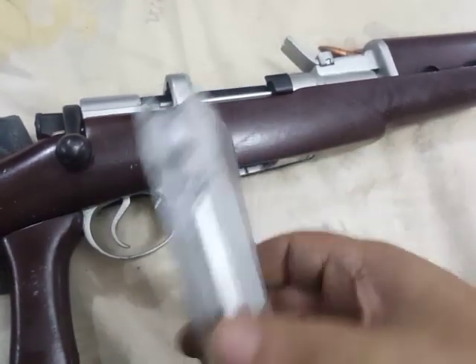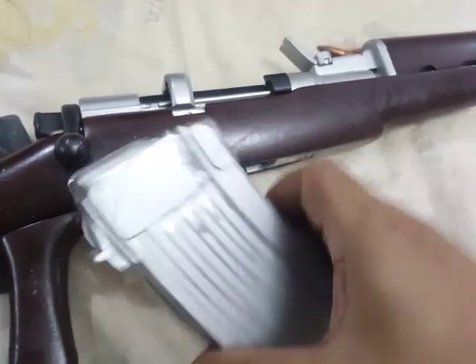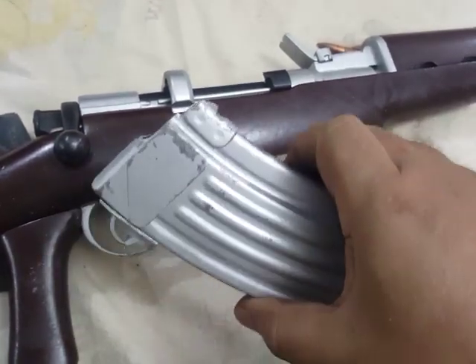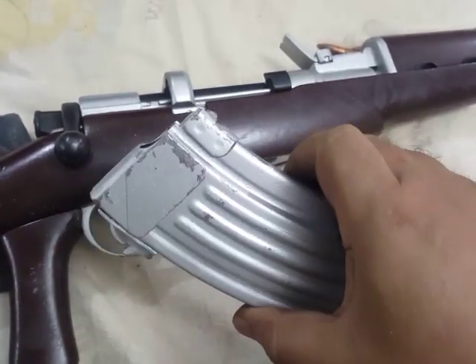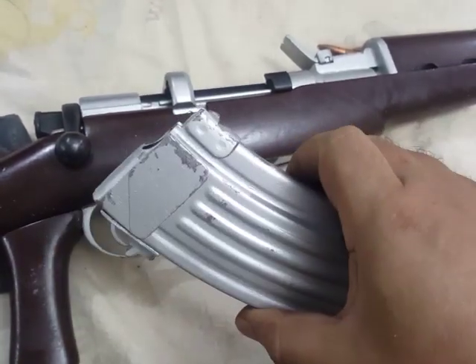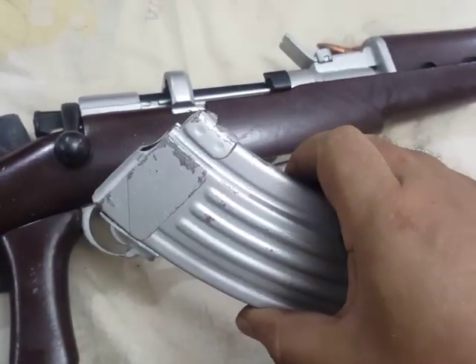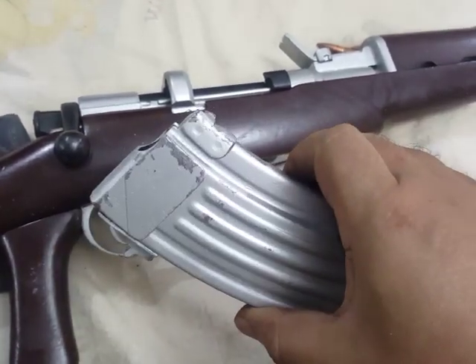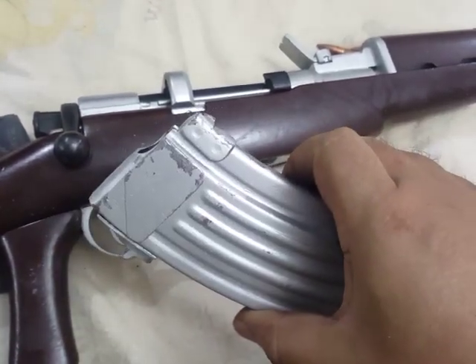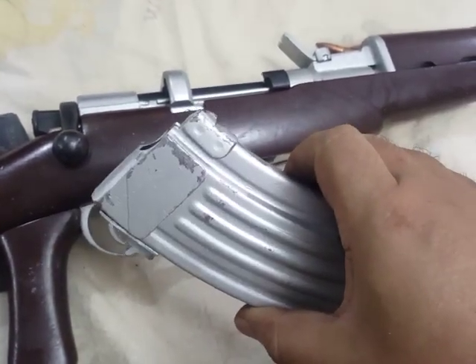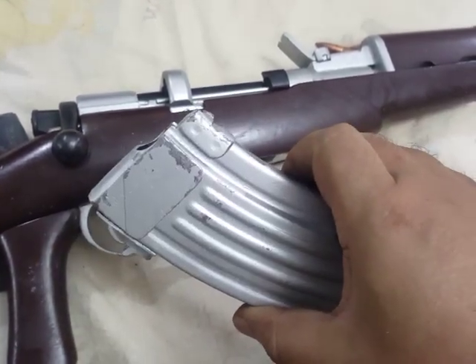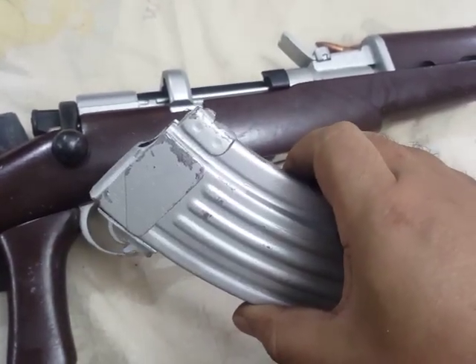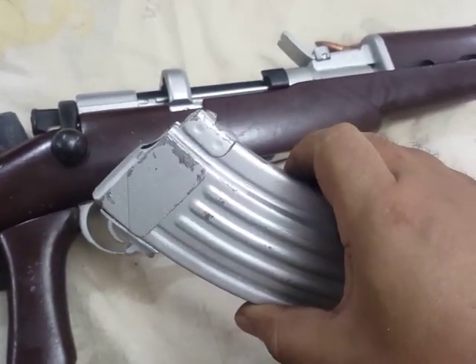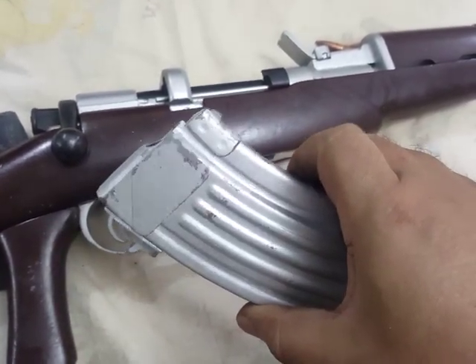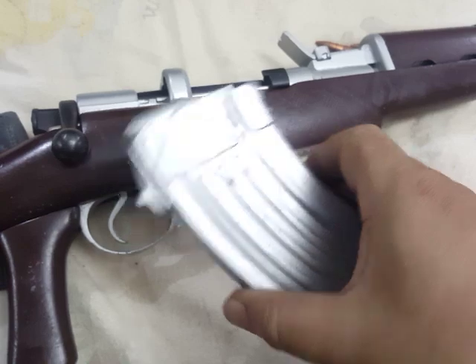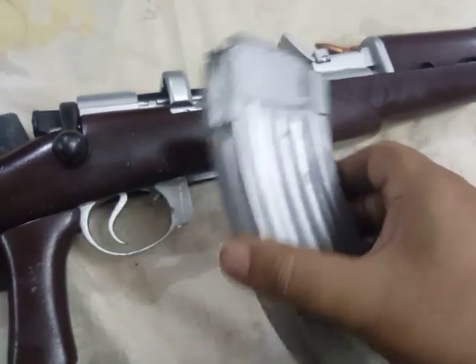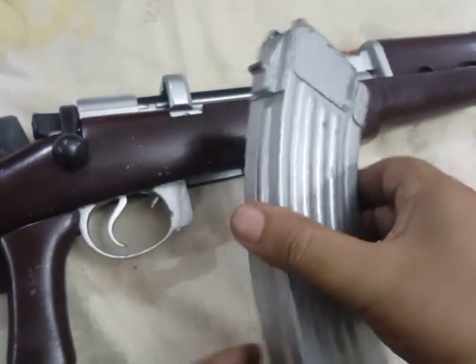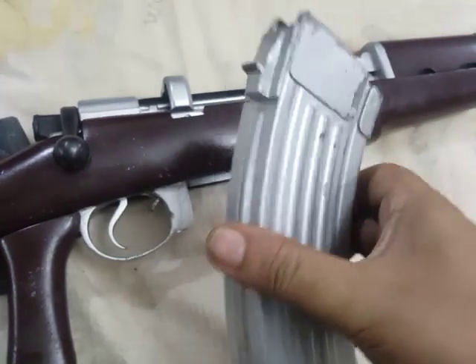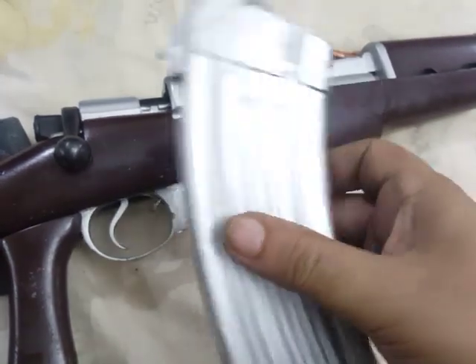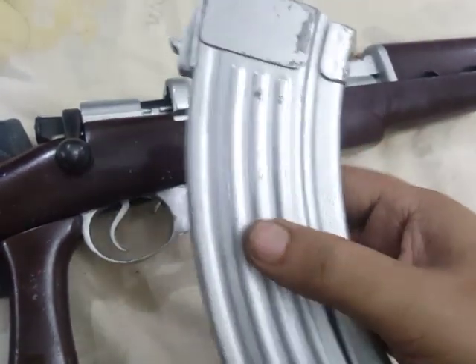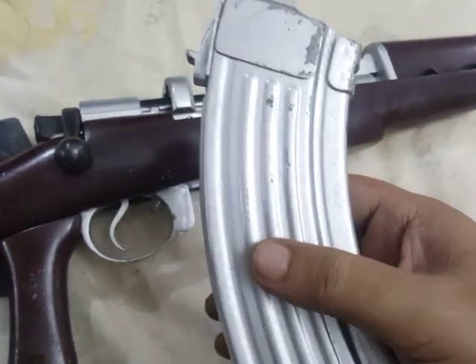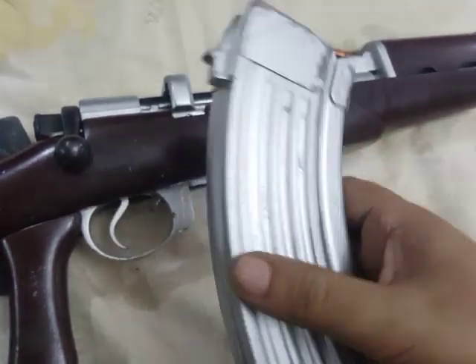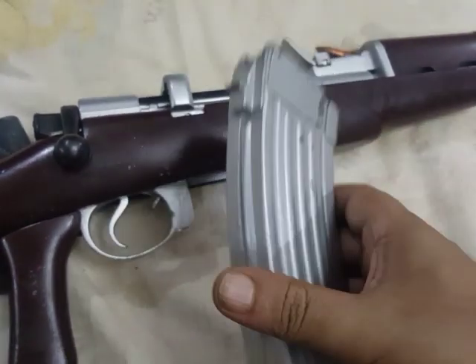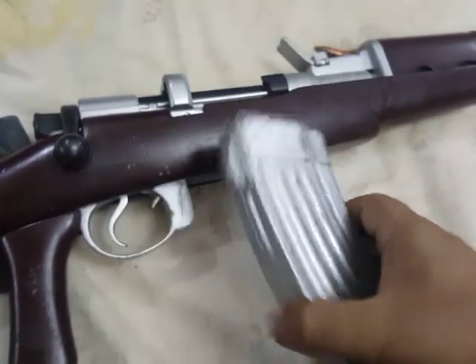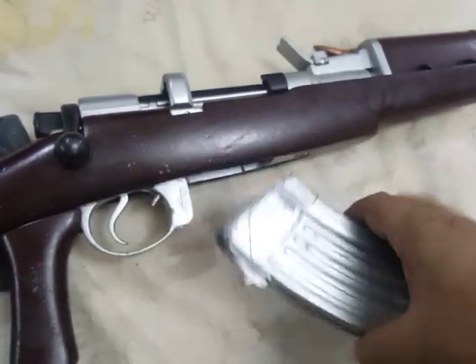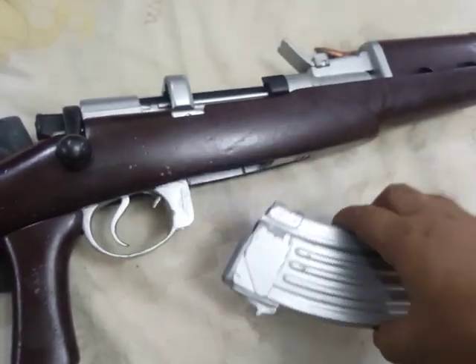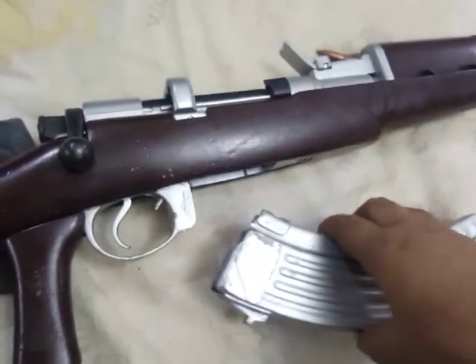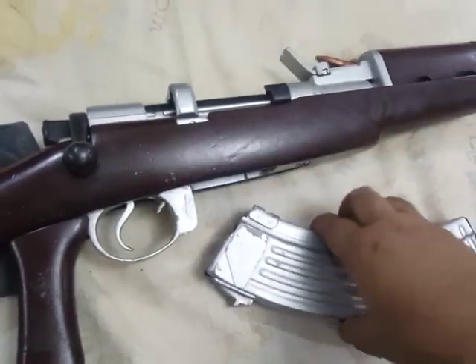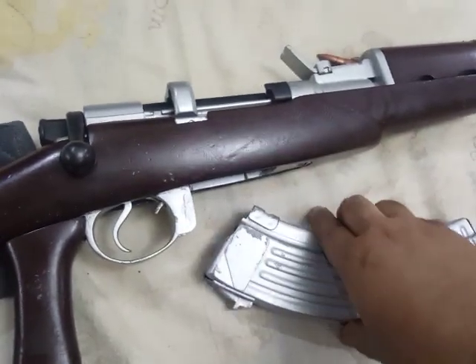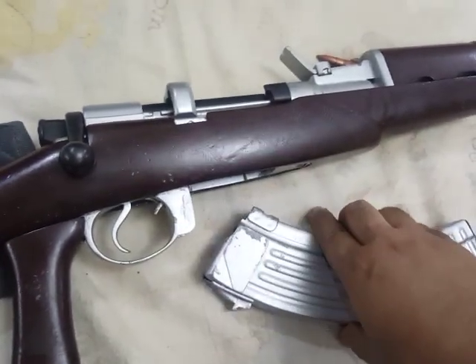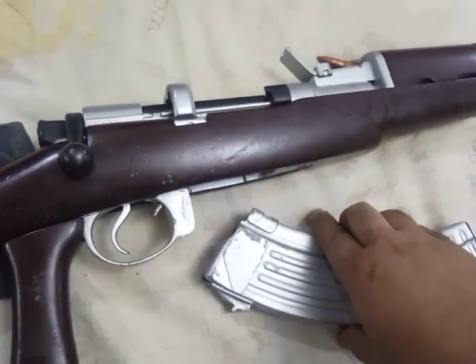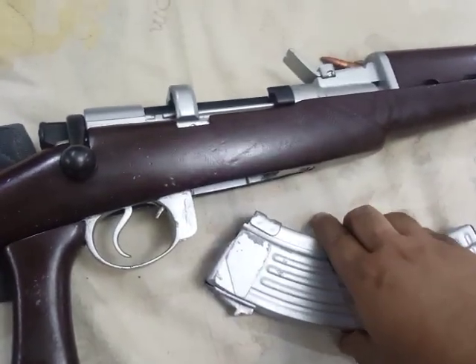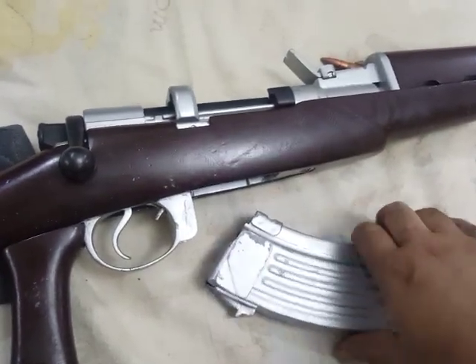Though it has been colored silver, this can truly be said to be a work of art — a bolt action AK, the actual bolt action AK.